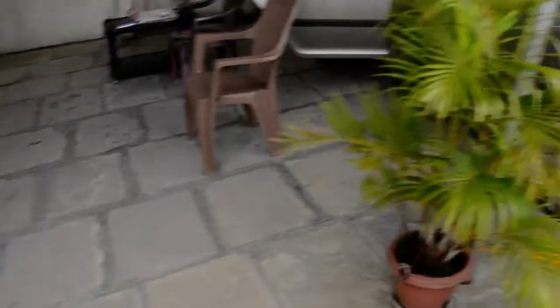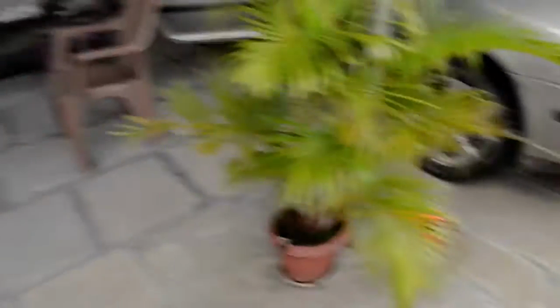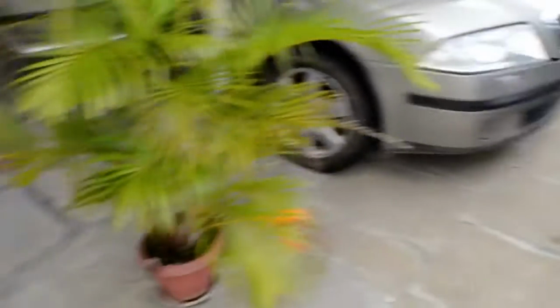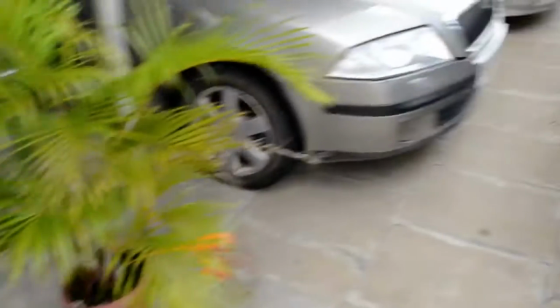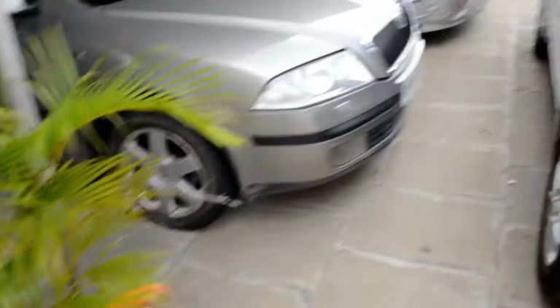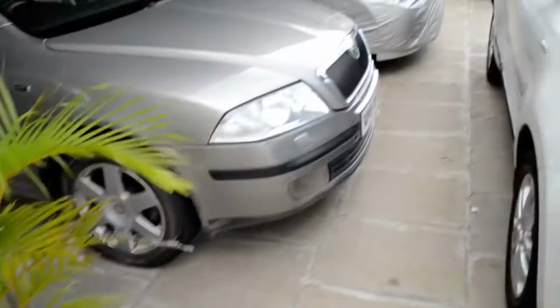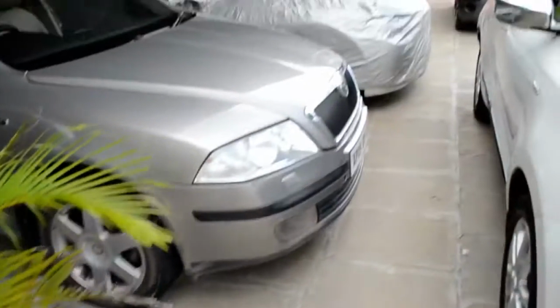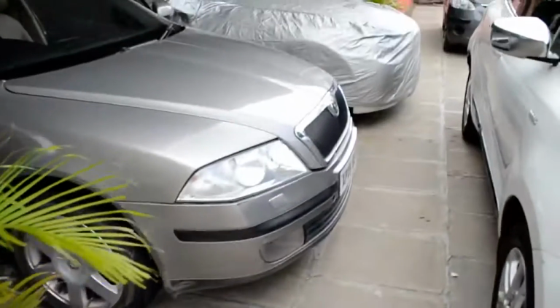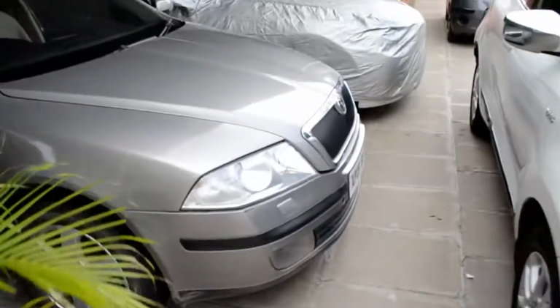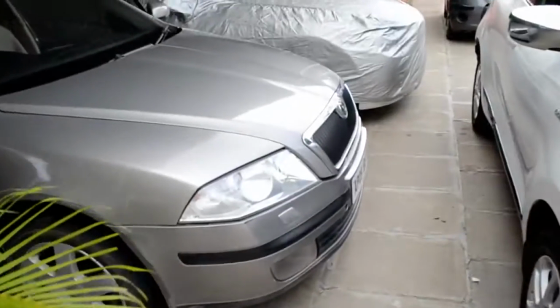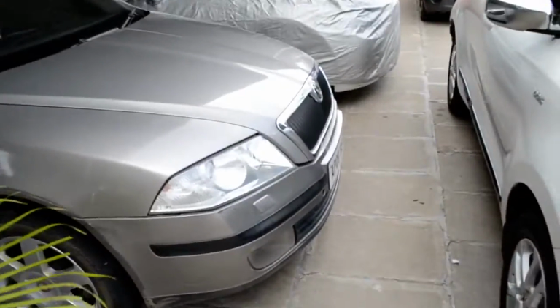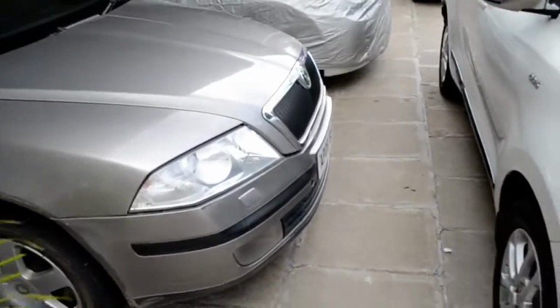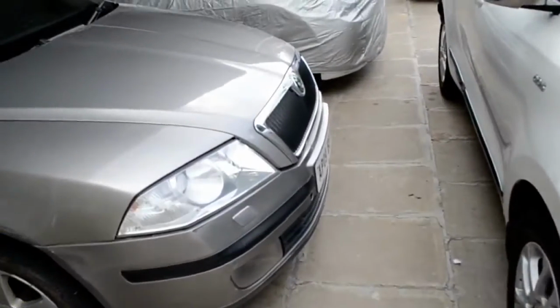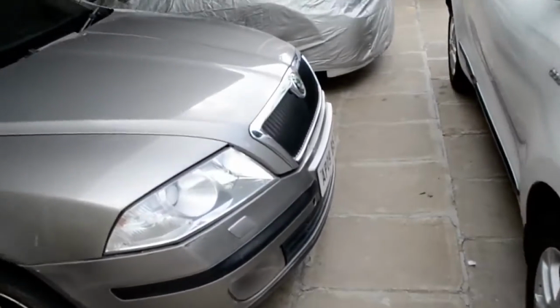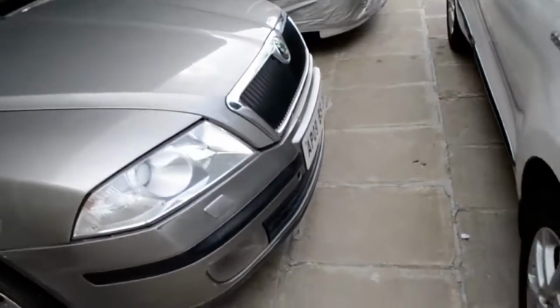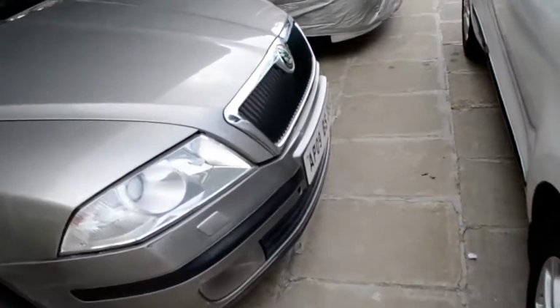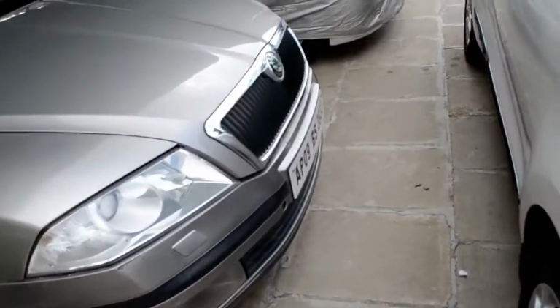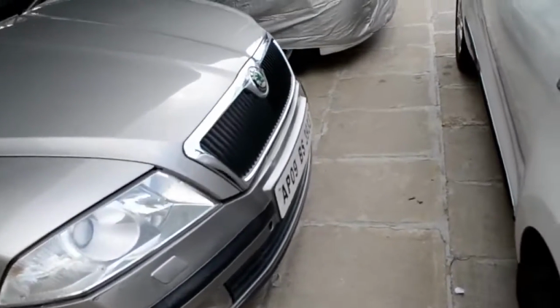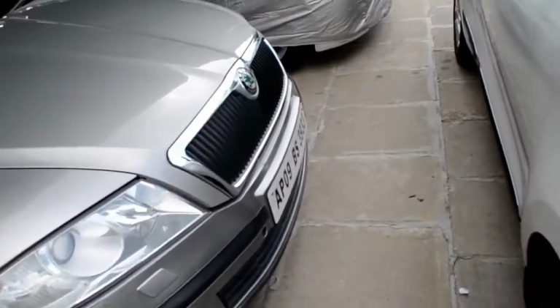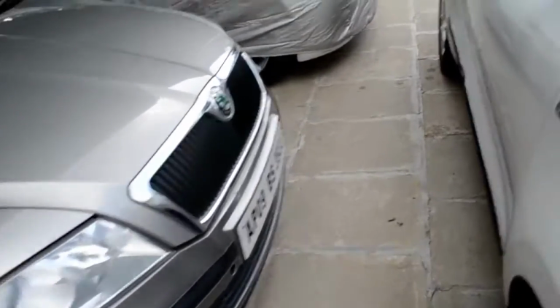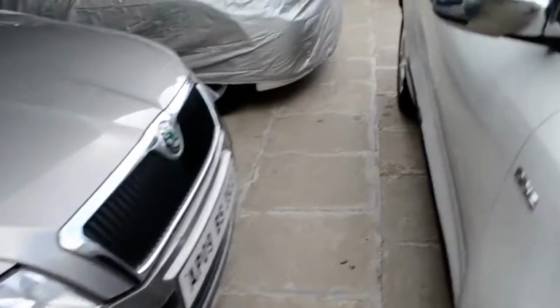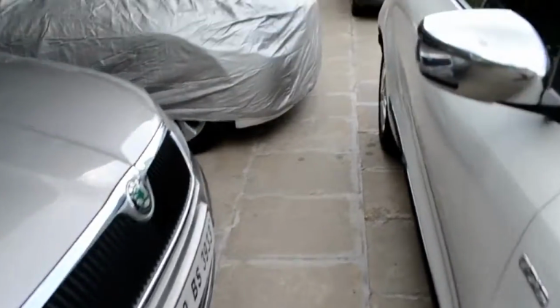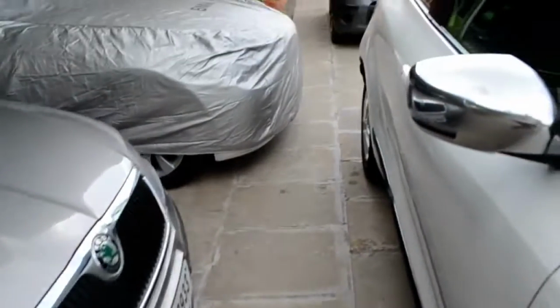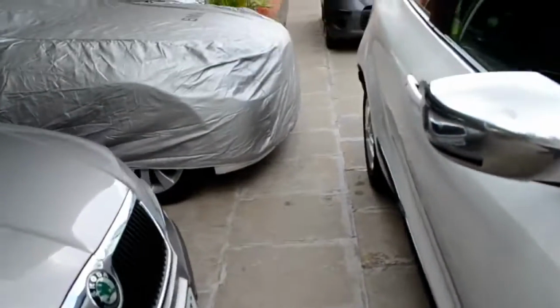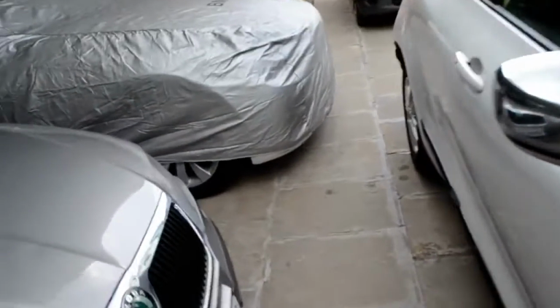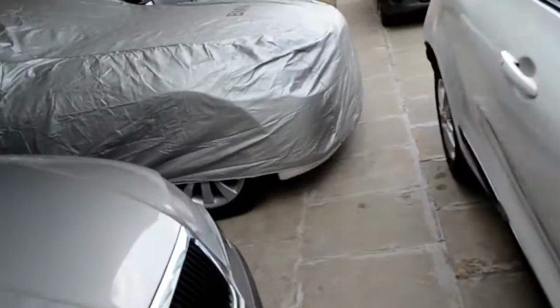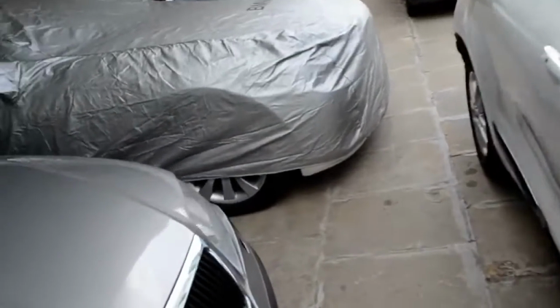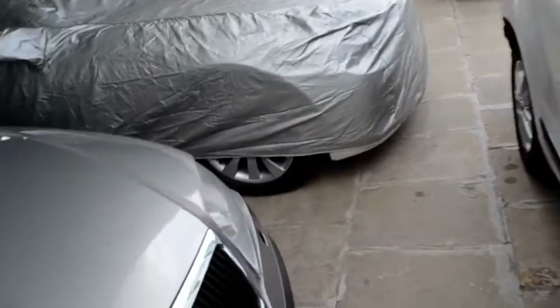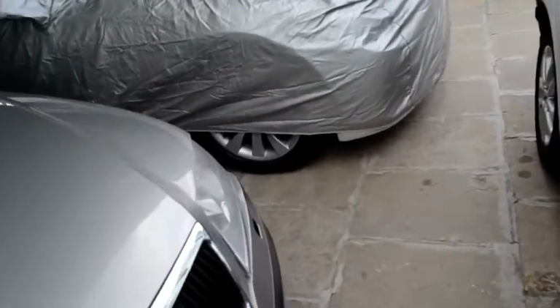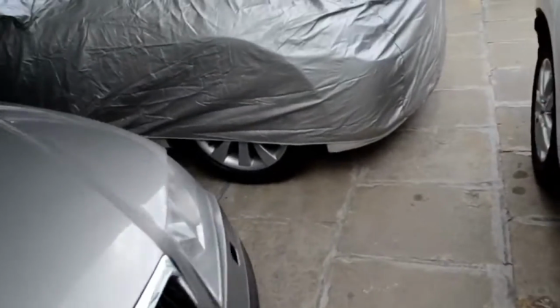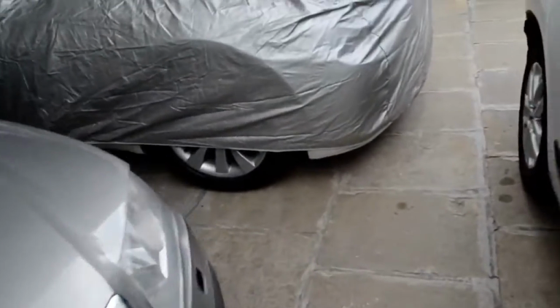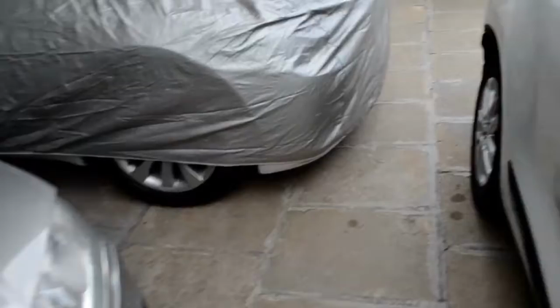I am going to show you the Skoda Laura, Skoda Superb, Skoda Octavia. We will show you the test.